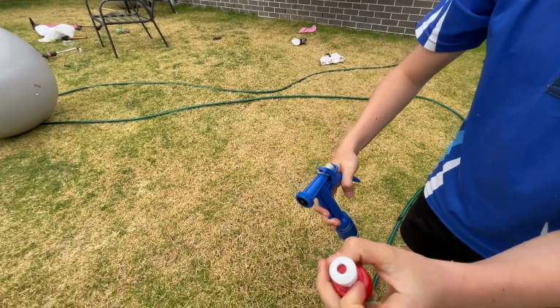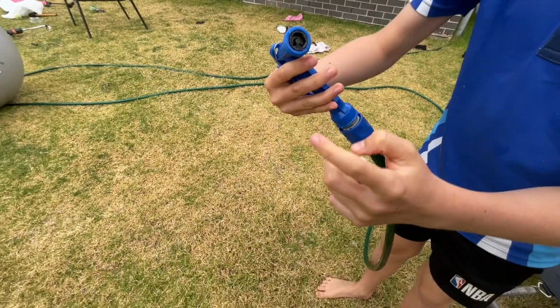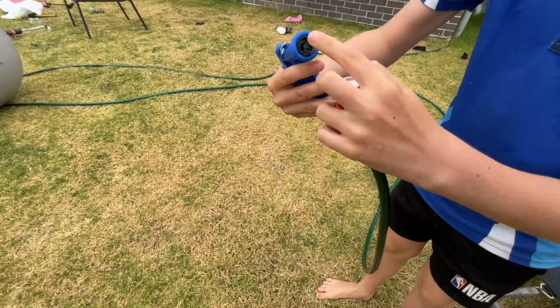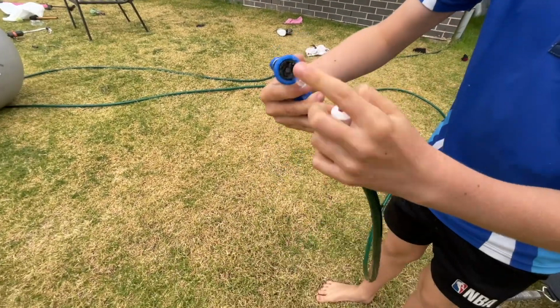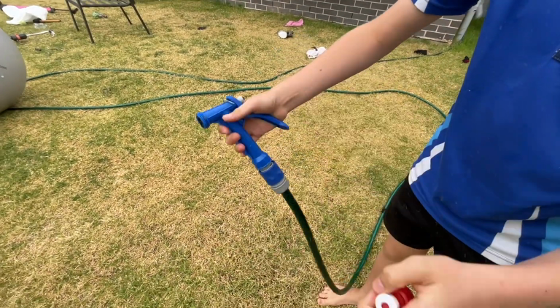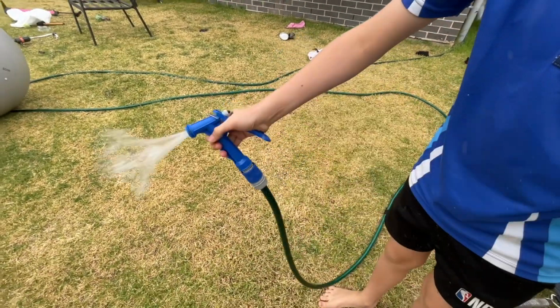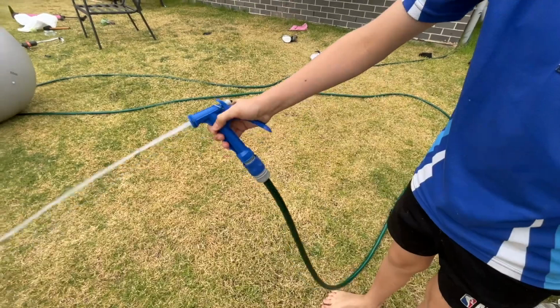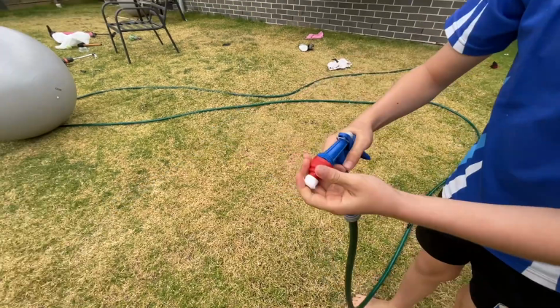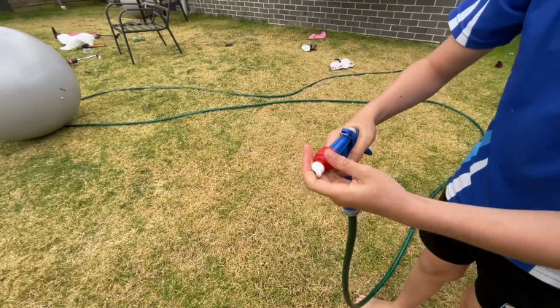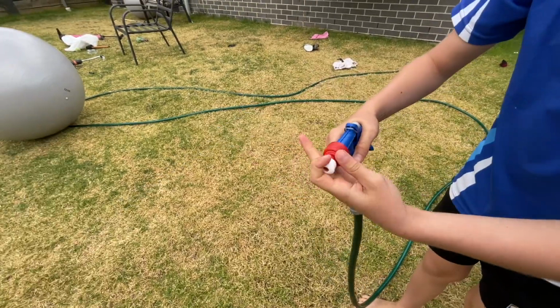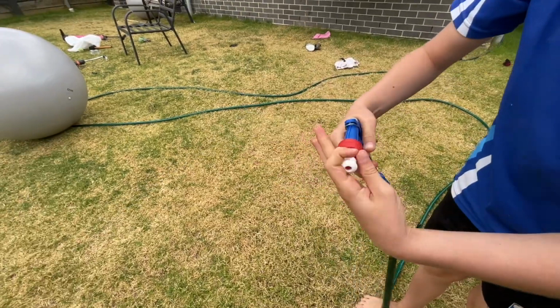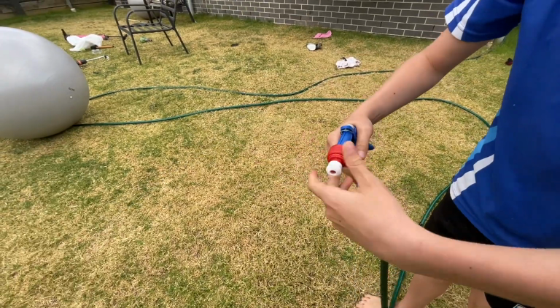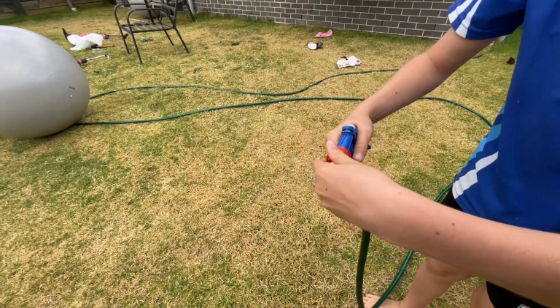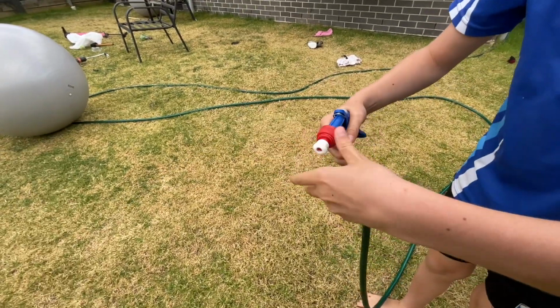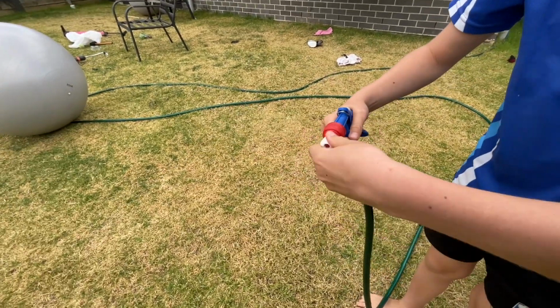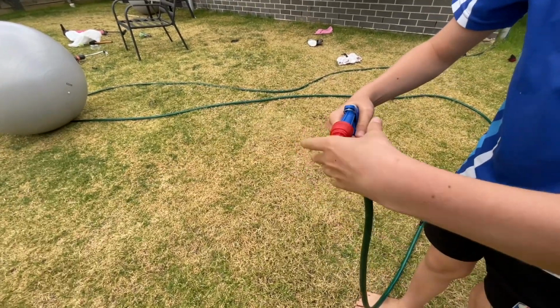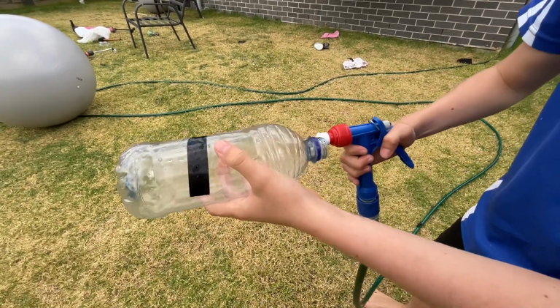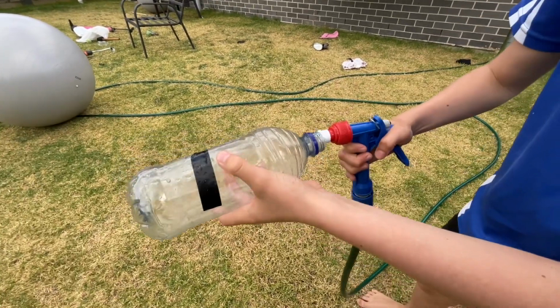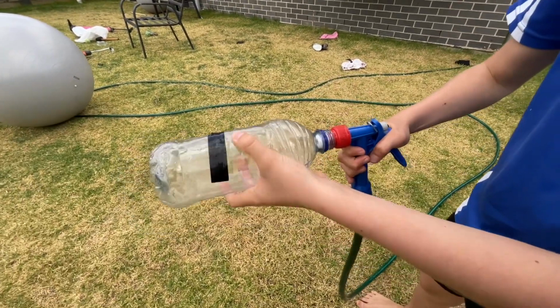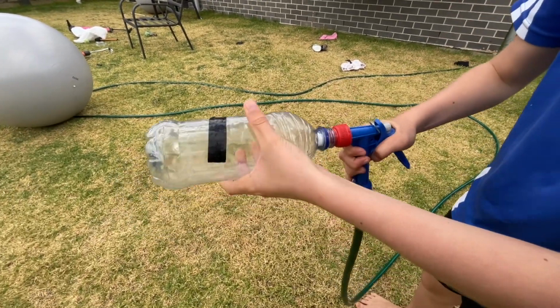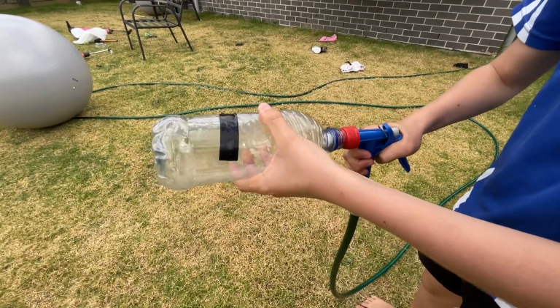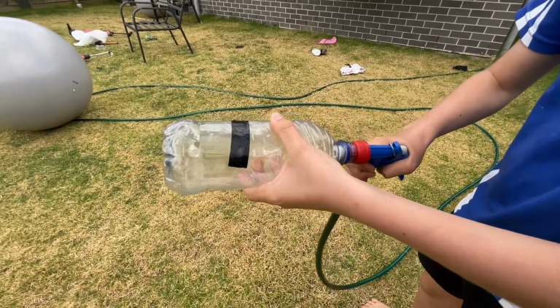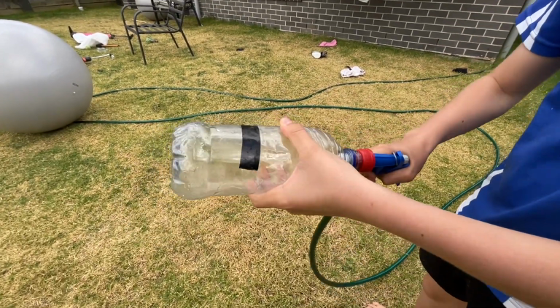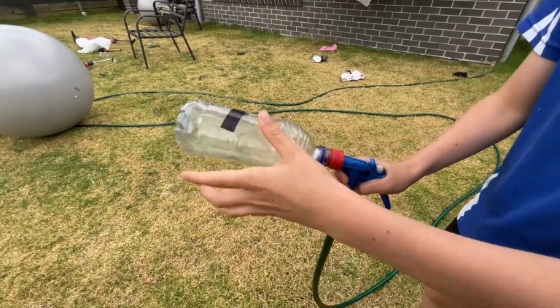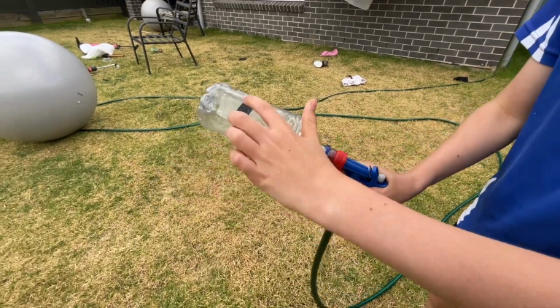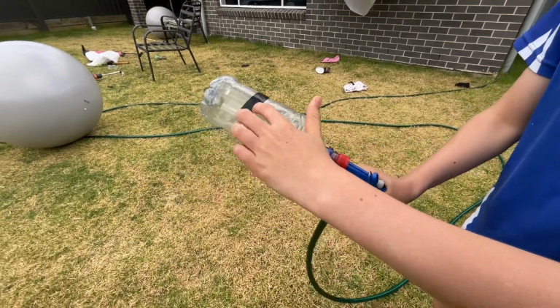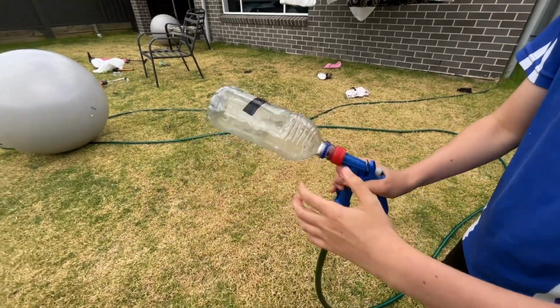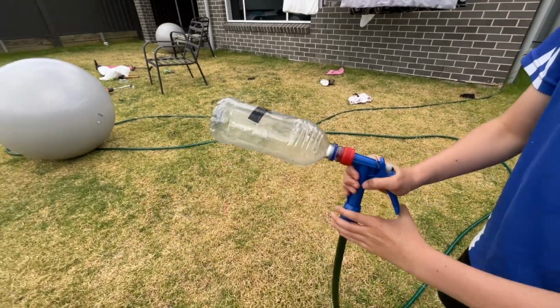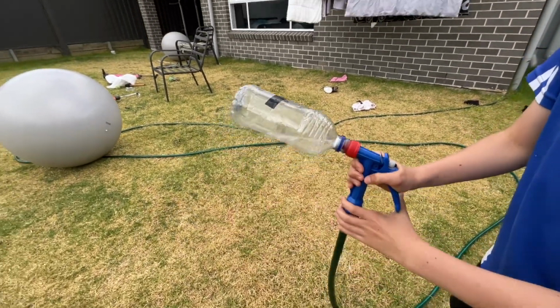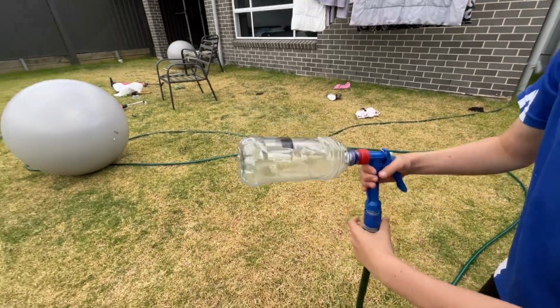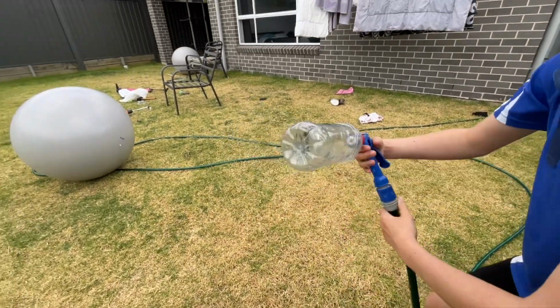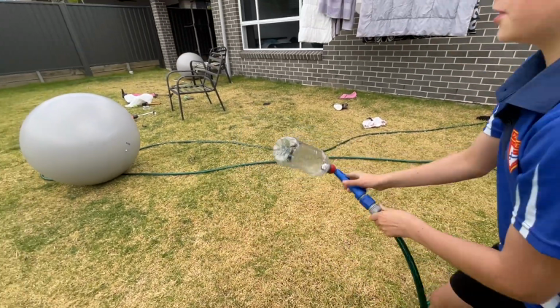So see this is a hose — this thing, this is a juice thing. You put it on here — hose bottle — put black tape on it so you know it's yours.